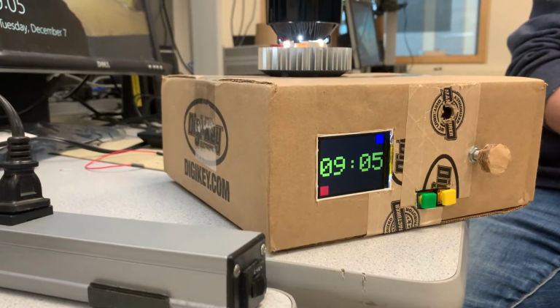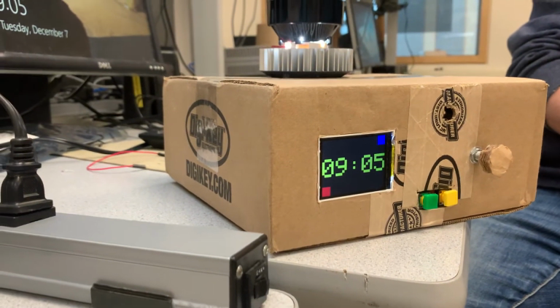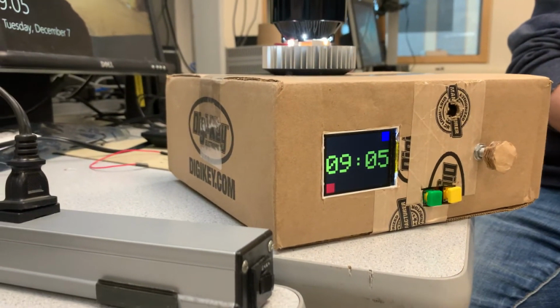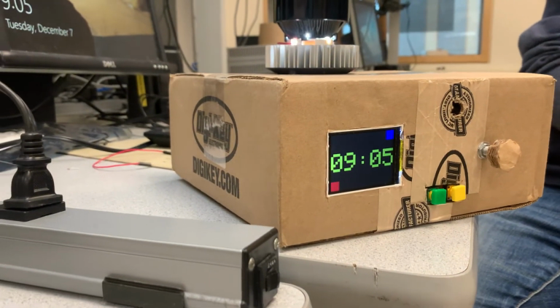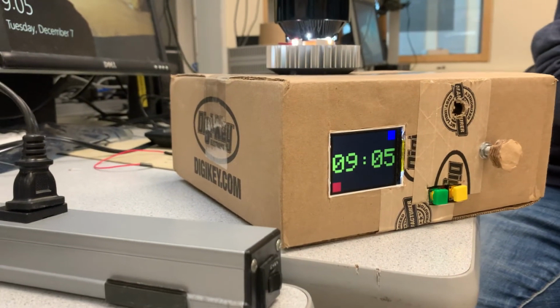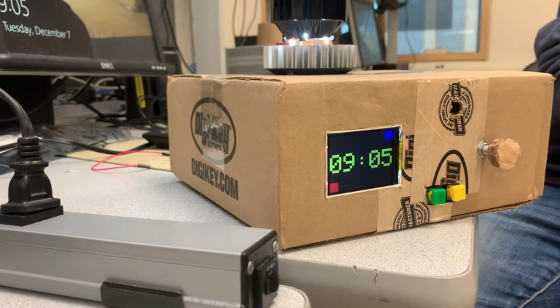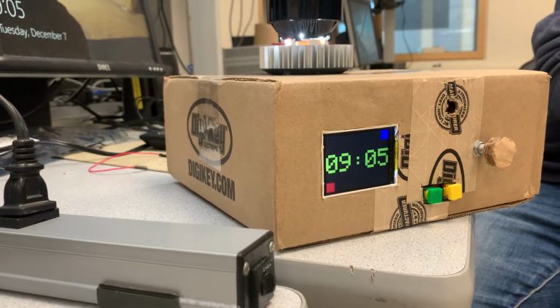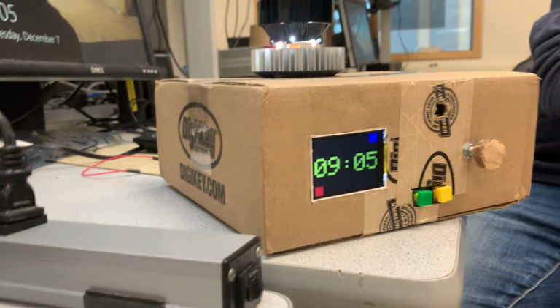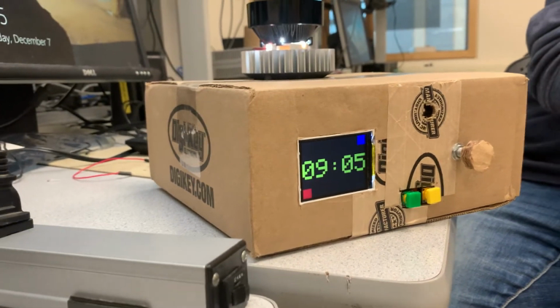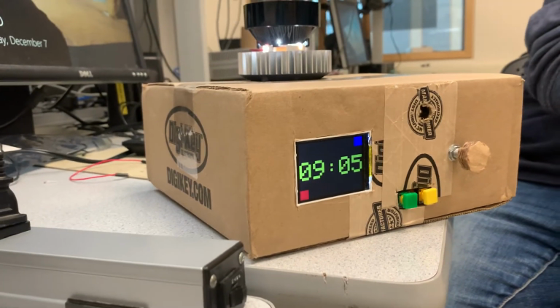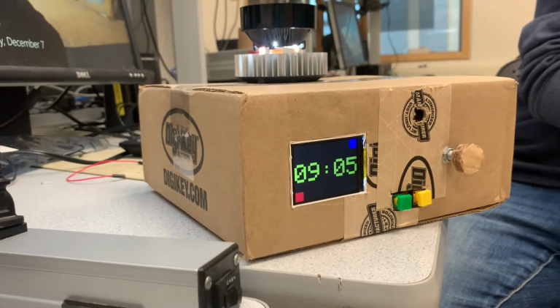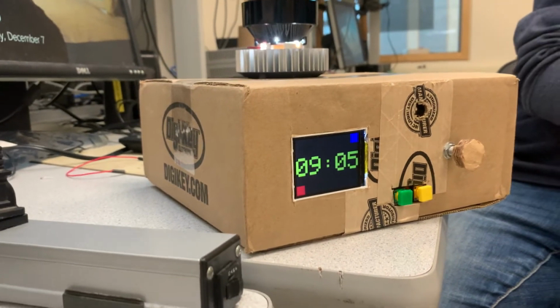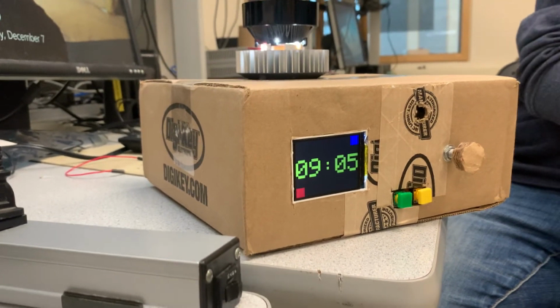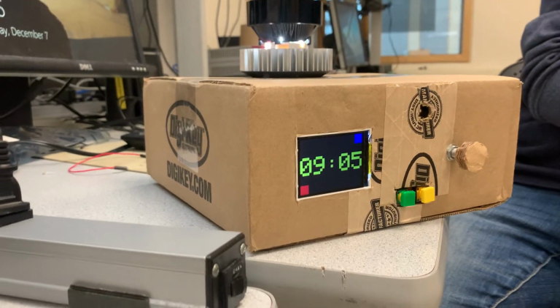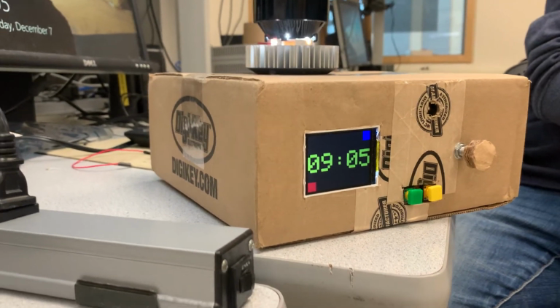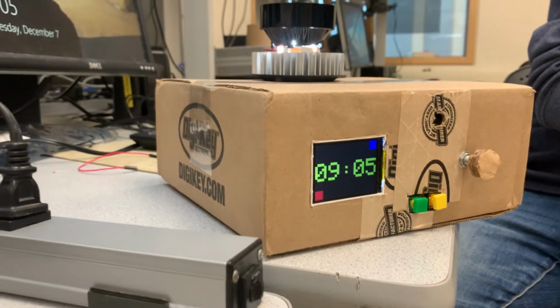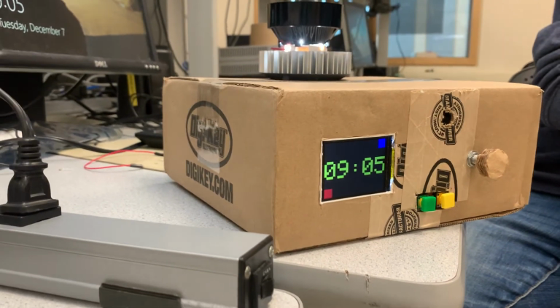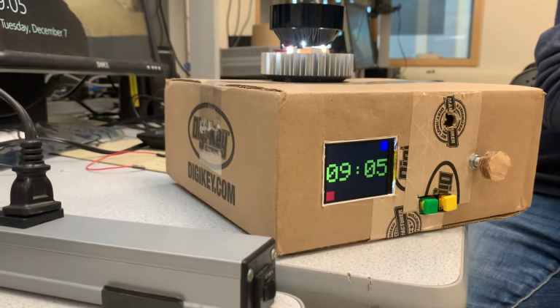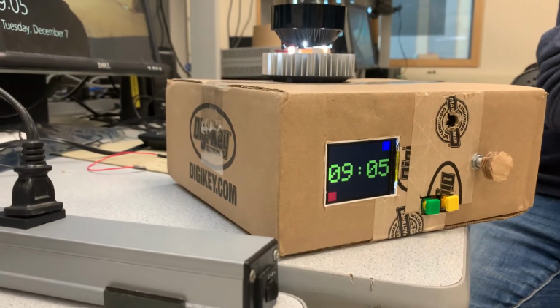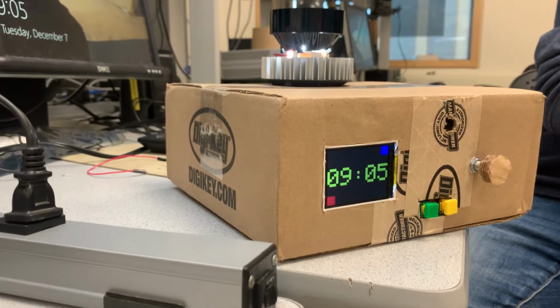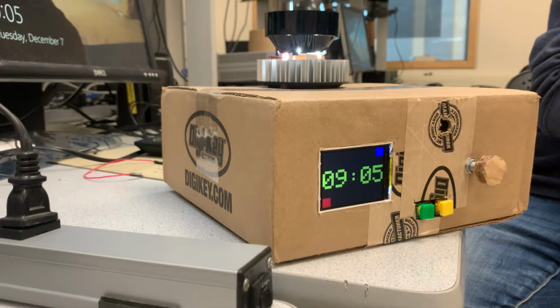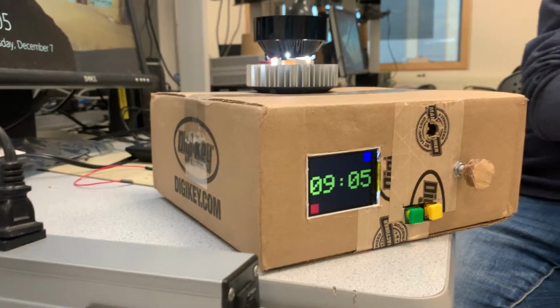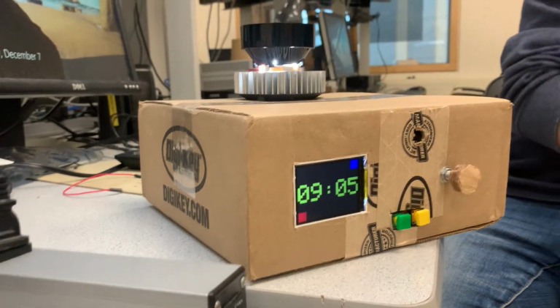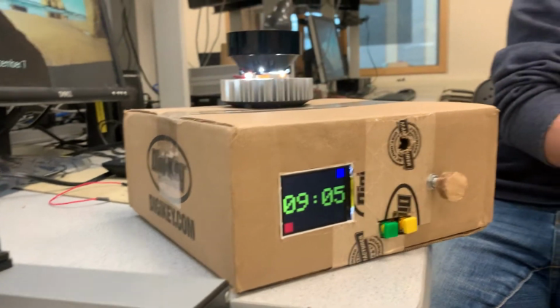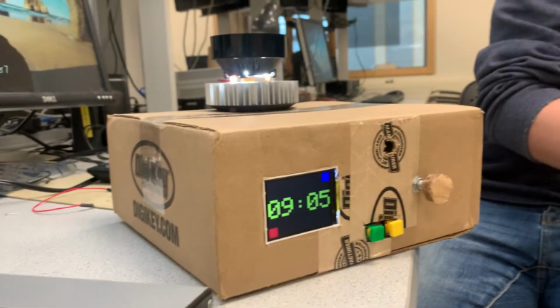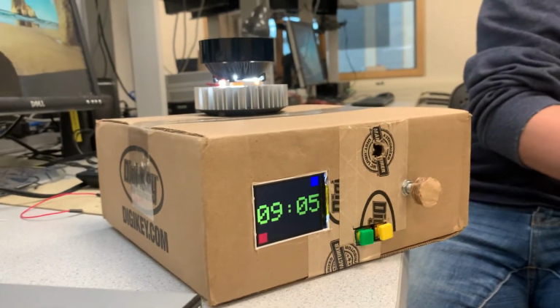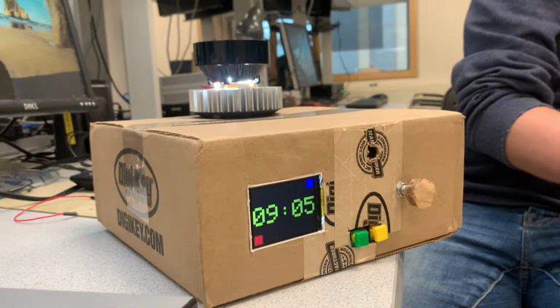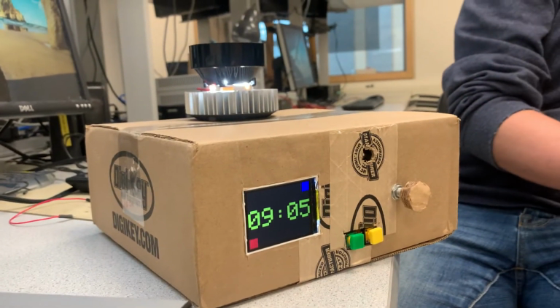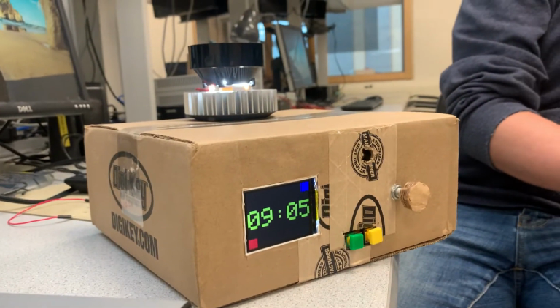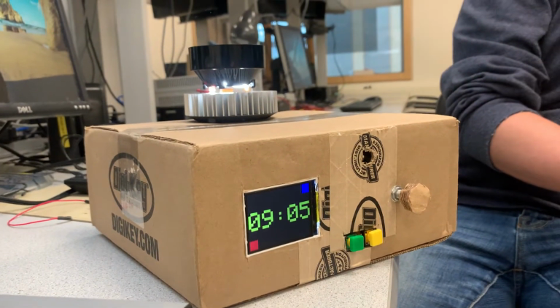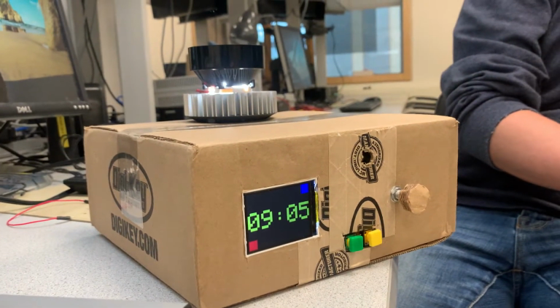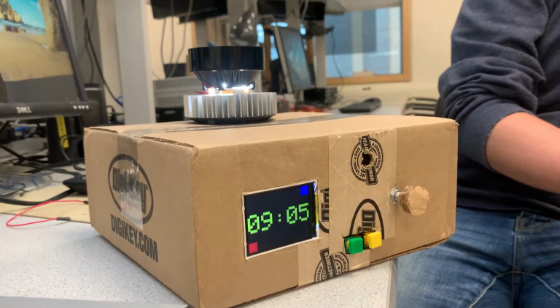It took a bit to figure out the hardware stuff, but I think it was kind of neat. Turned out pretty nice.